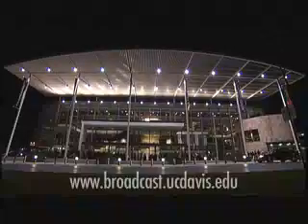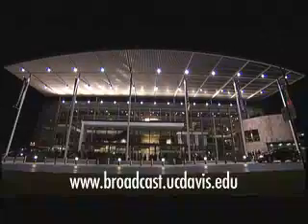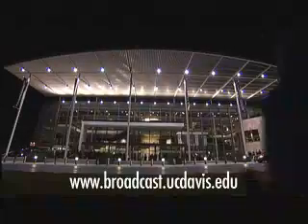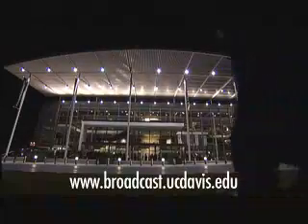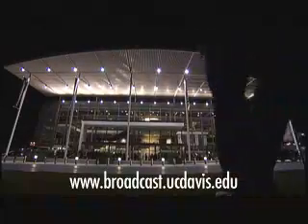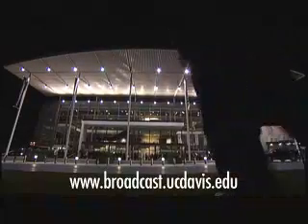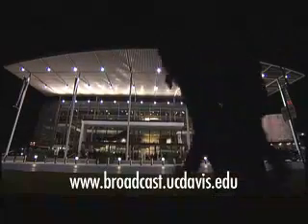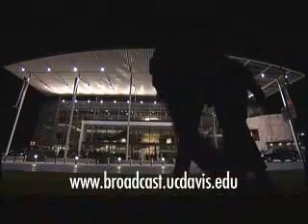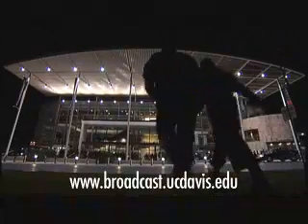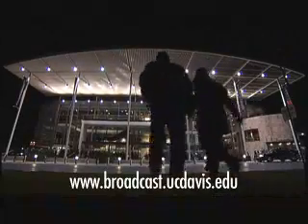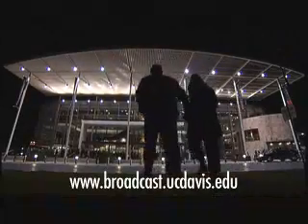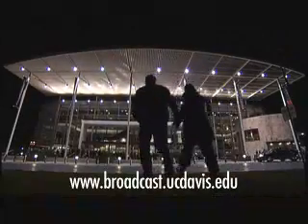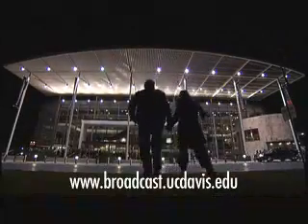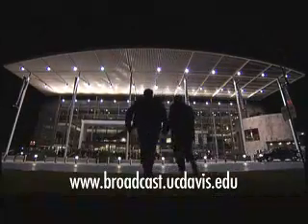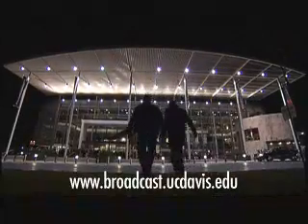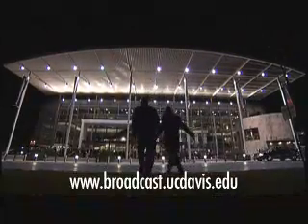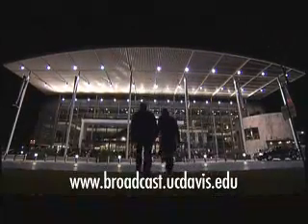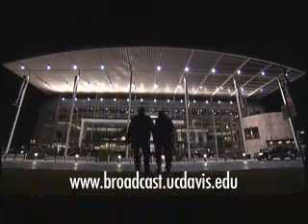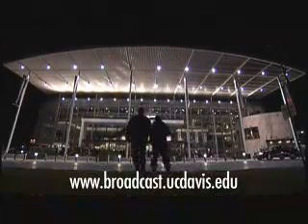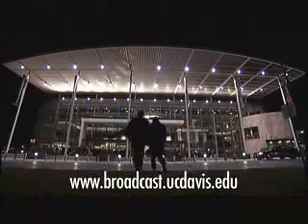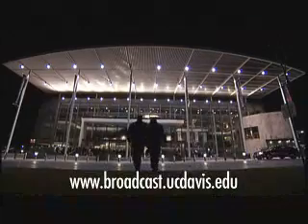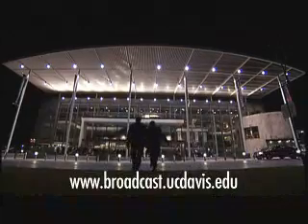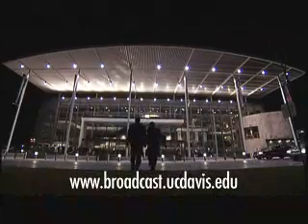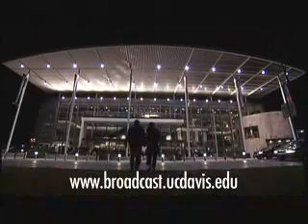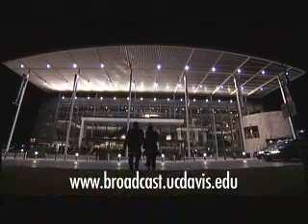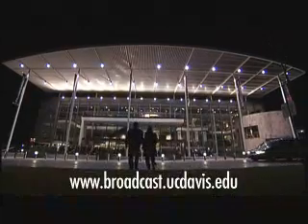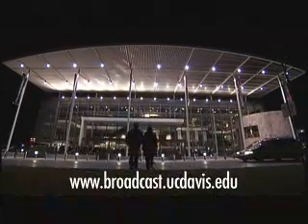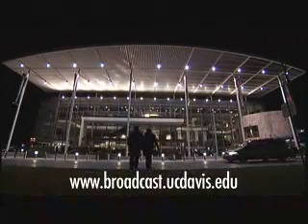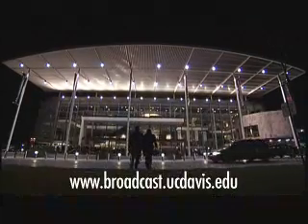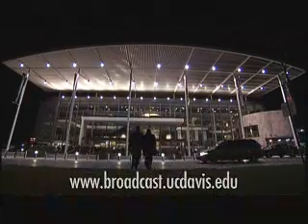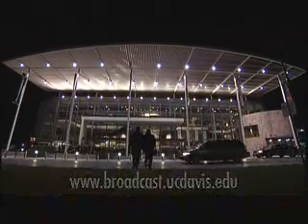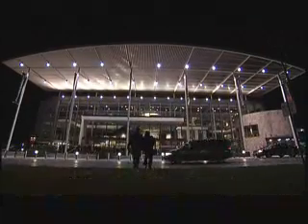For more information, please log on to broadcast.ucdavis.edu.